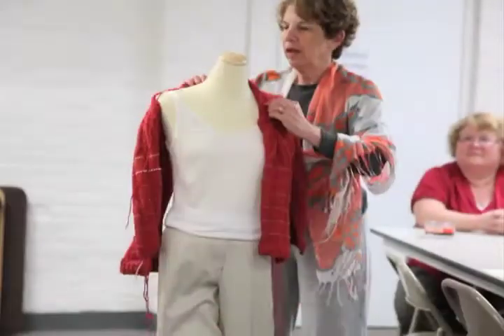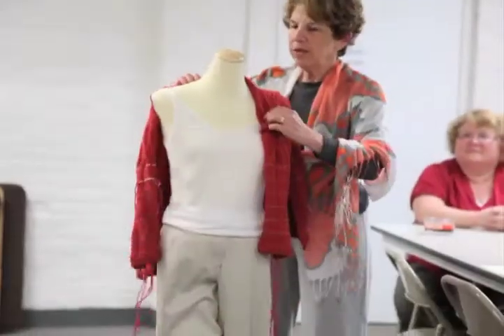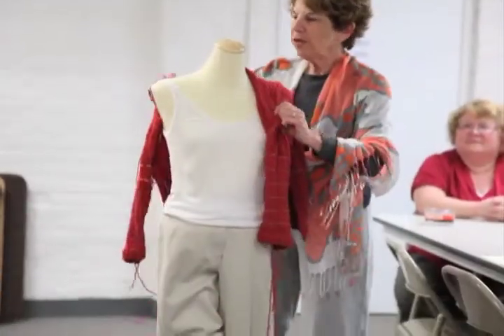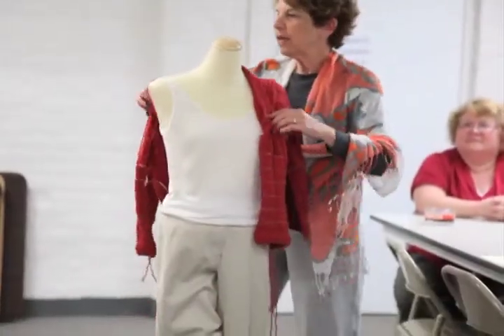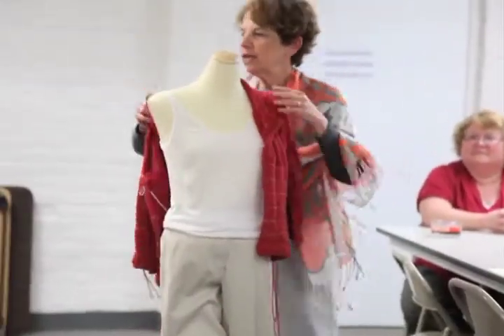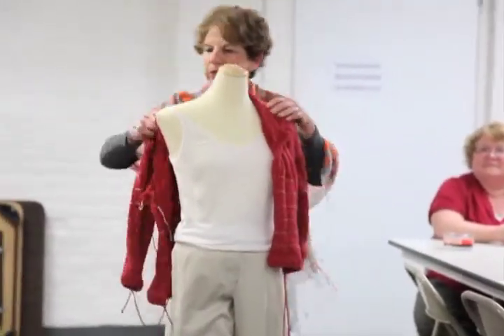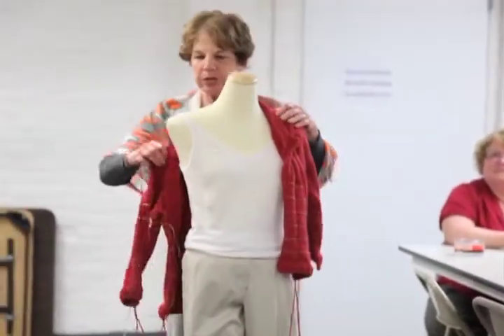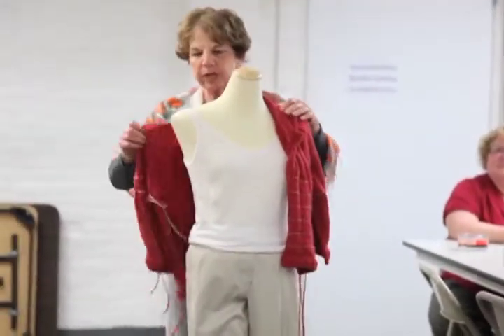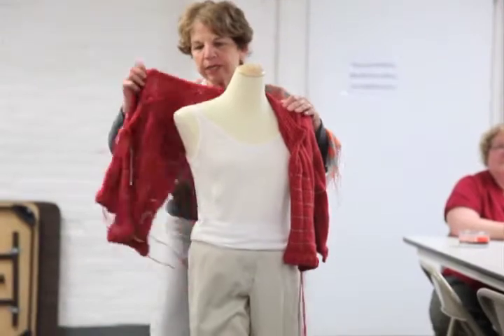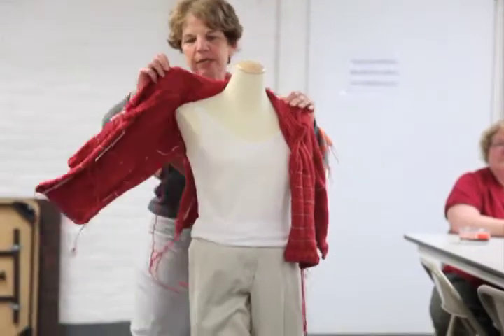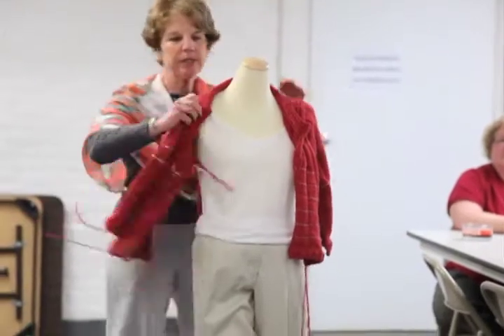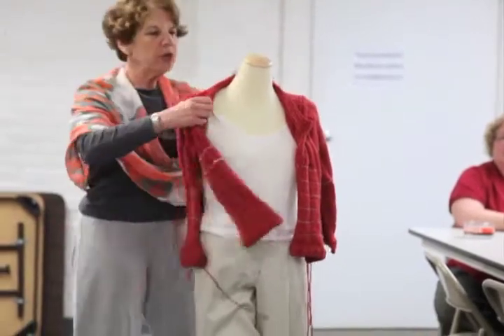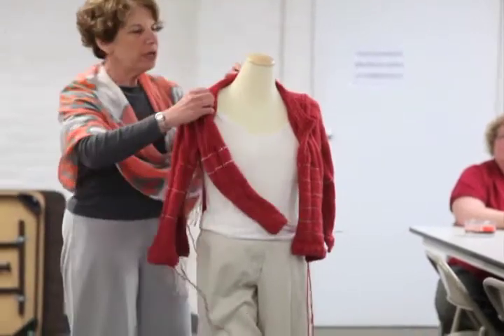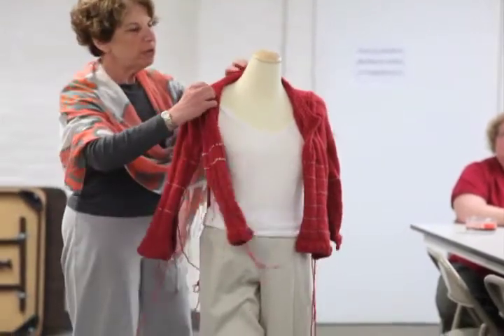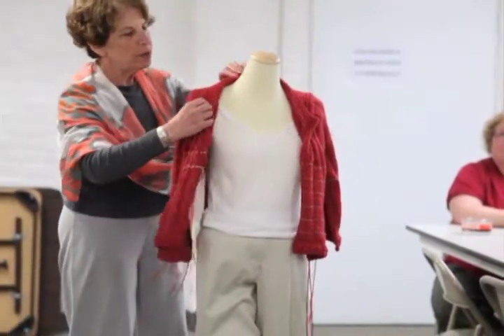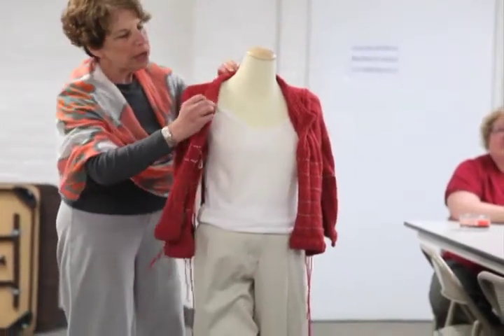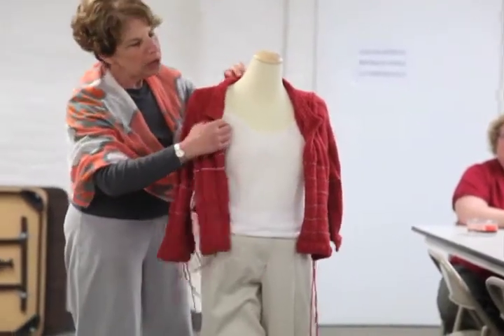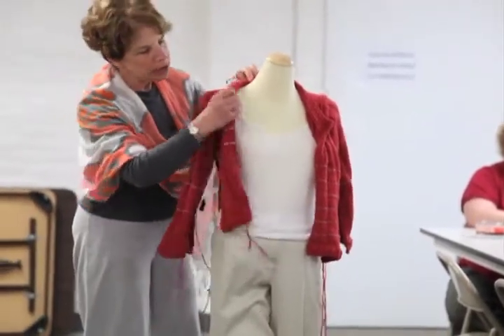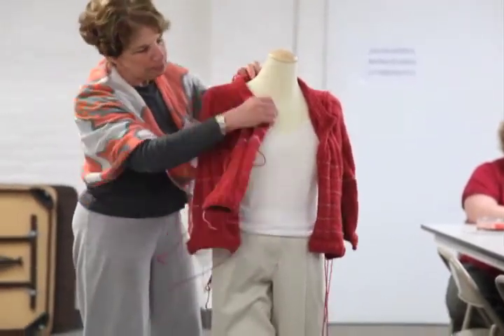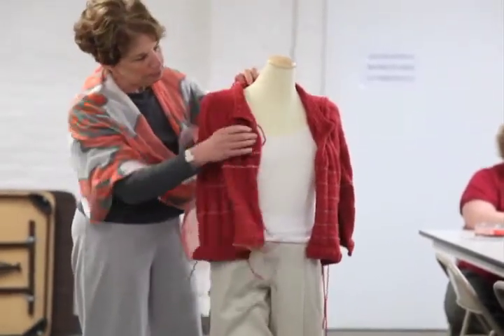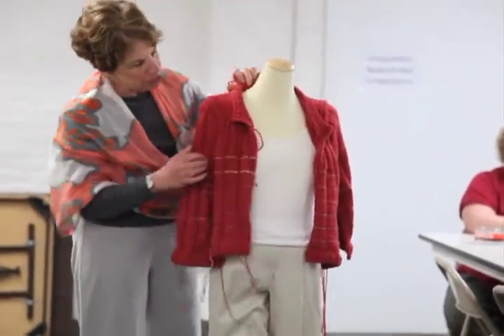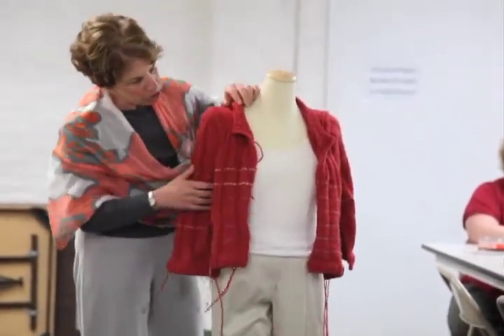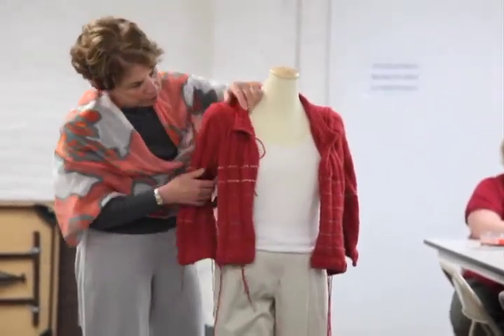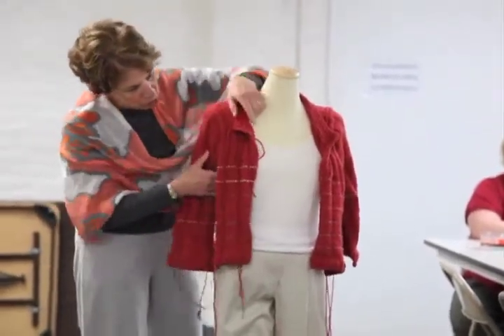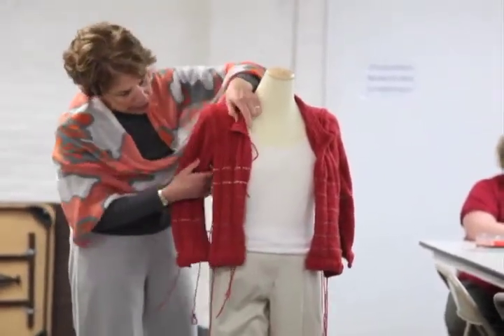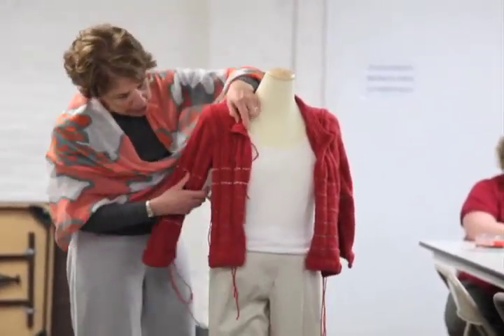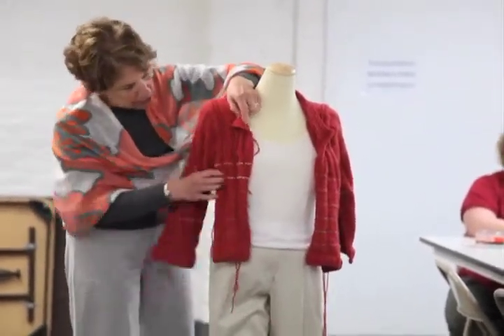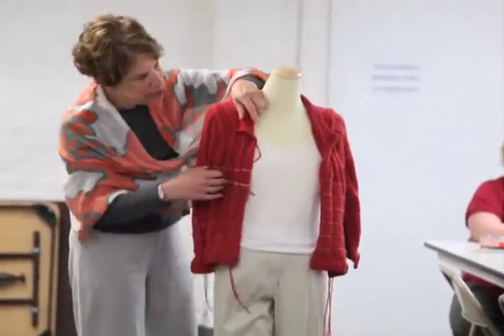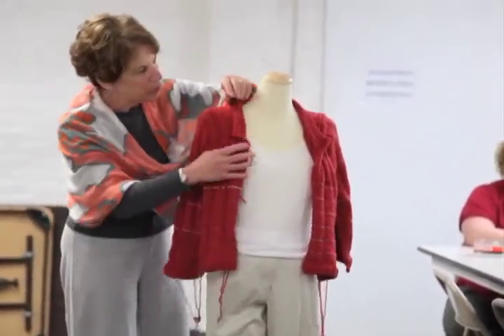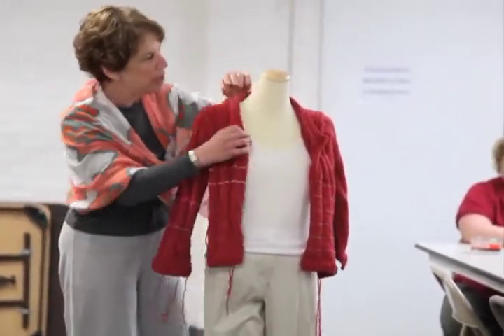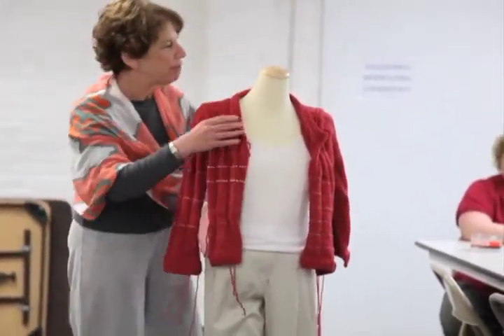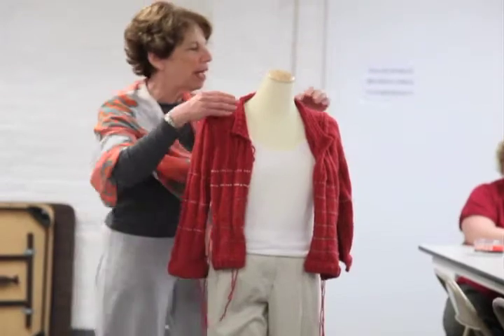One of the things I need to do is I need to go home and rip out my collar, because I bound it off too tightly and it doesn't want to lay flat.